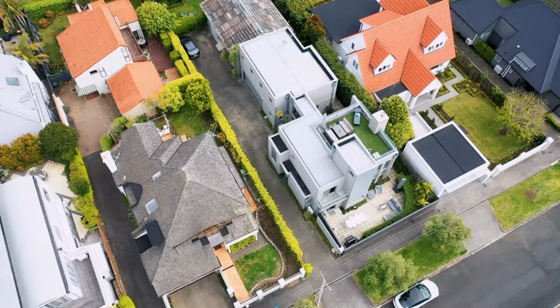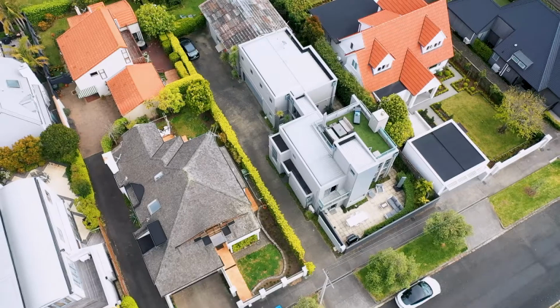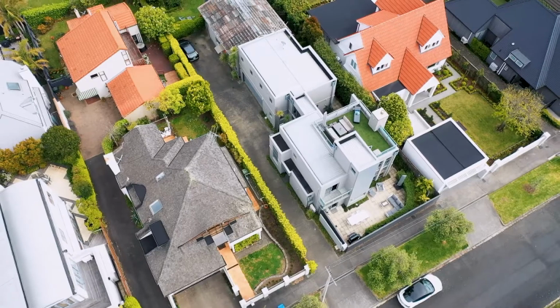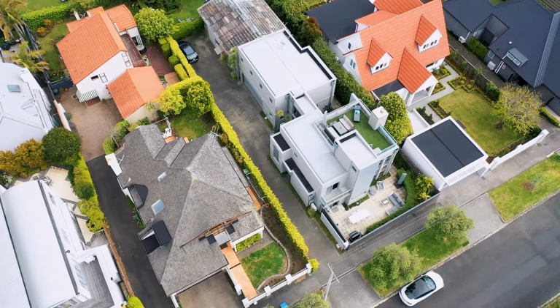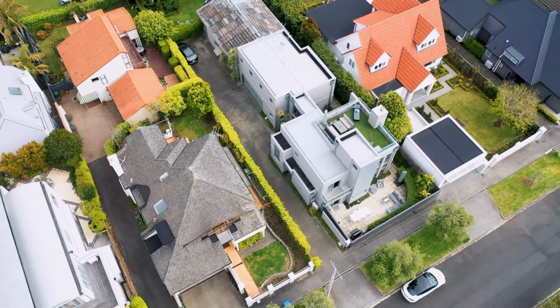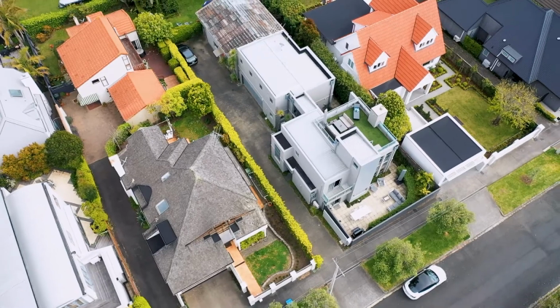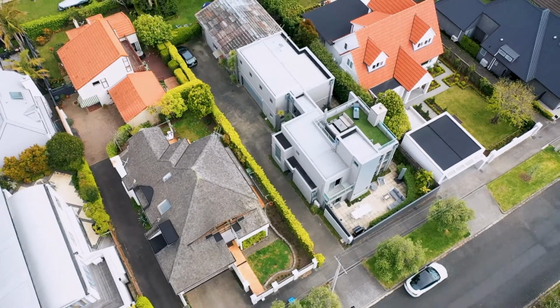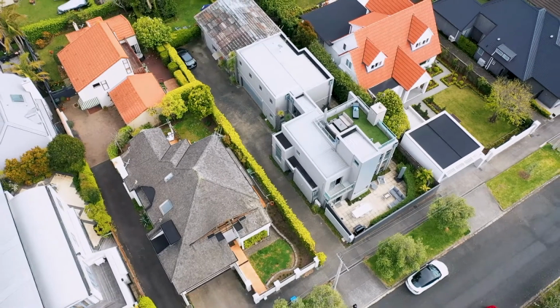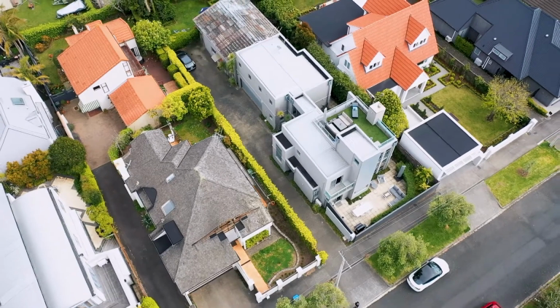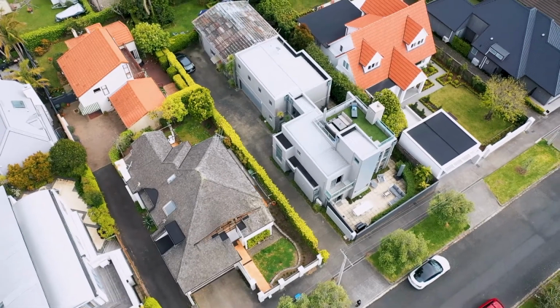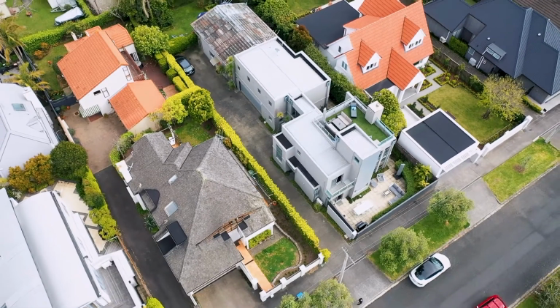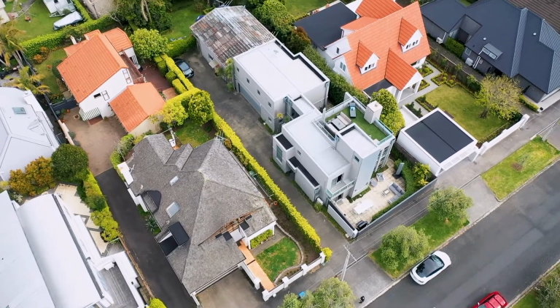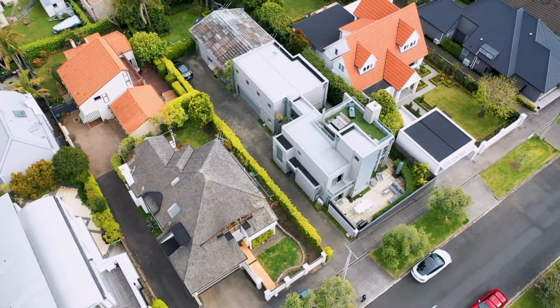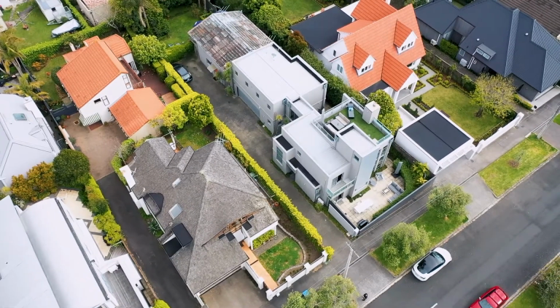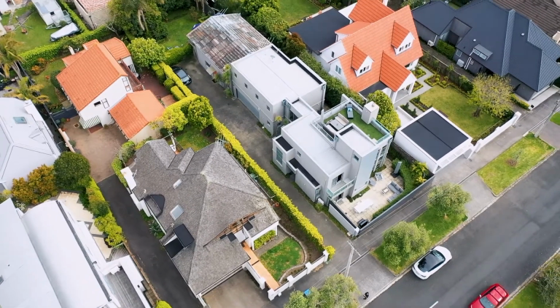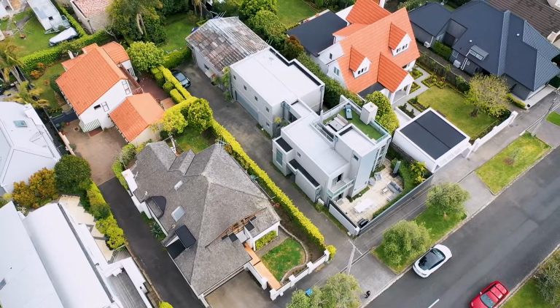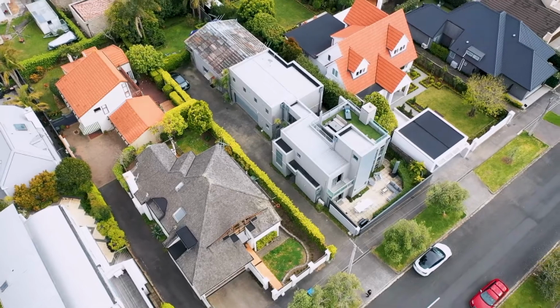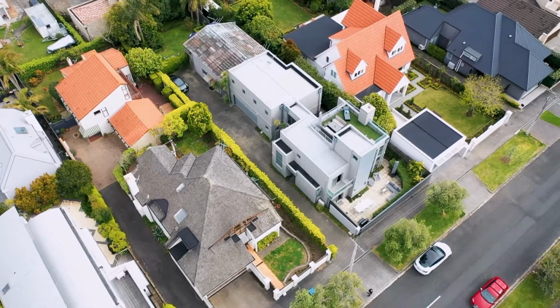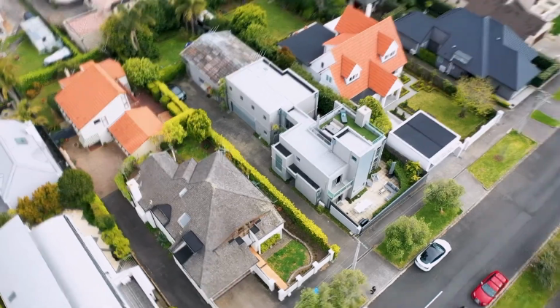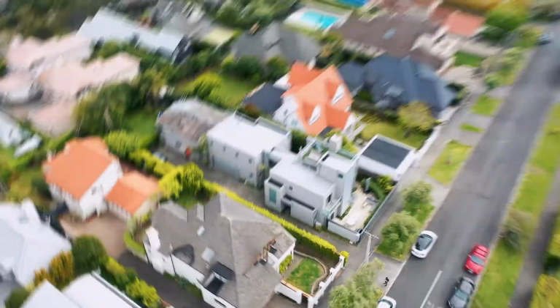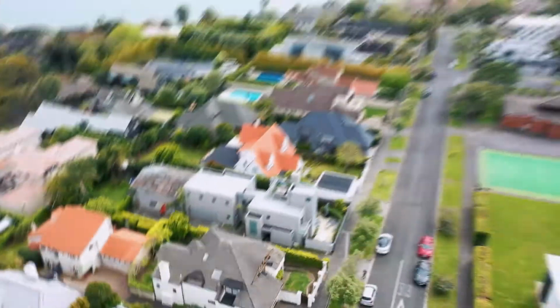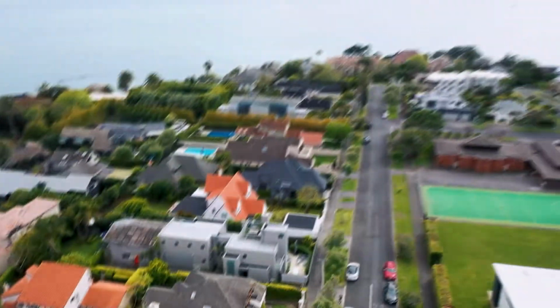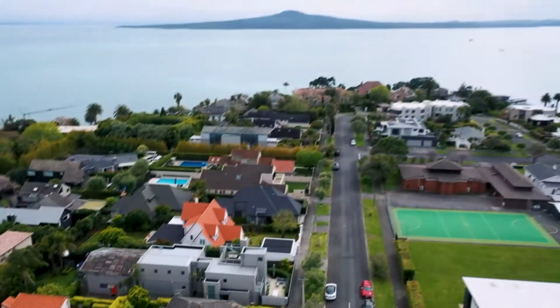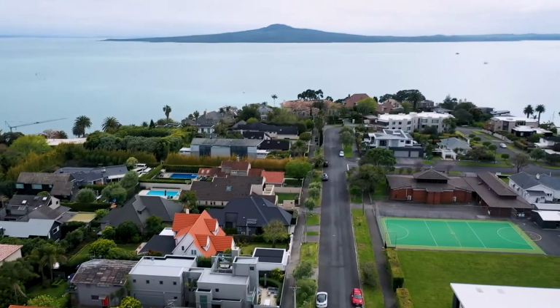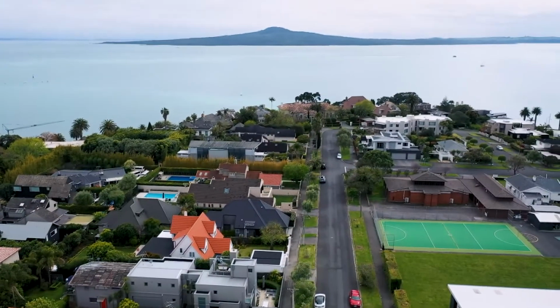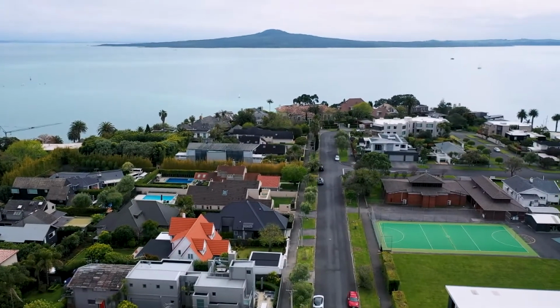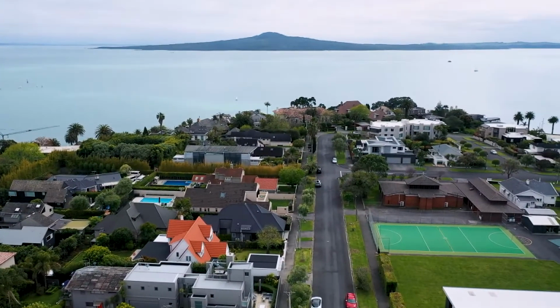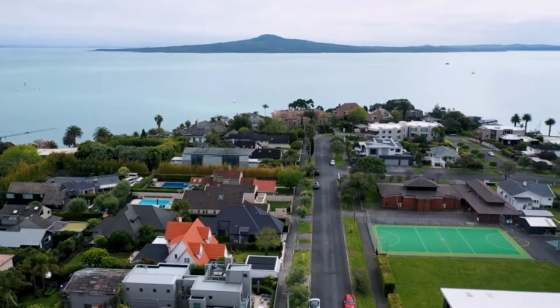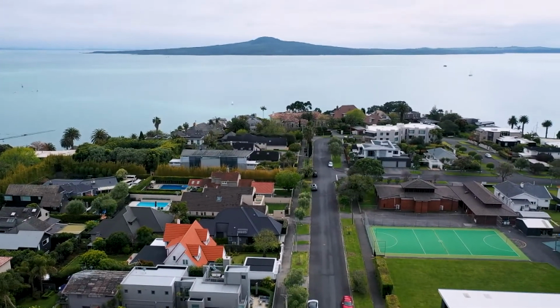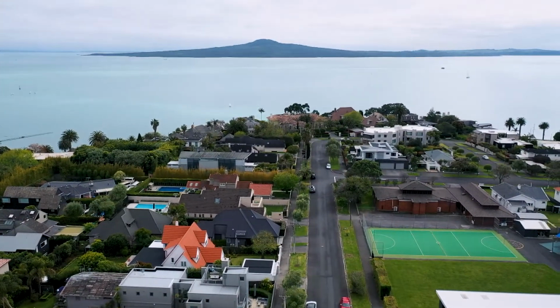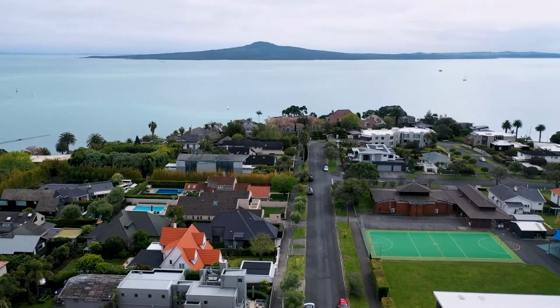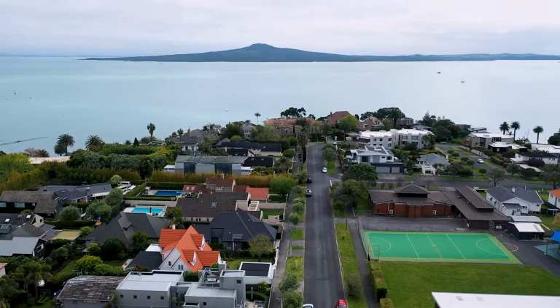For a large family seeking an unparalleled laid-back coastal lifestyle, this is it.